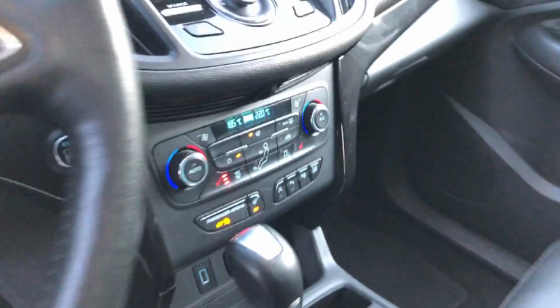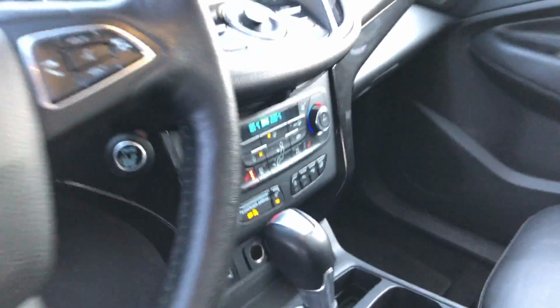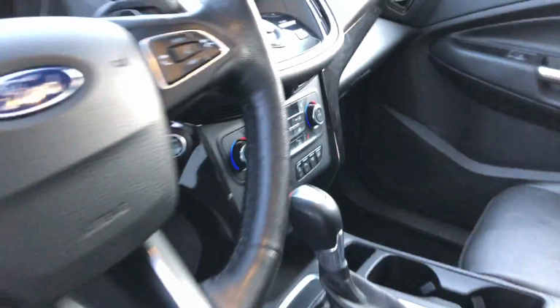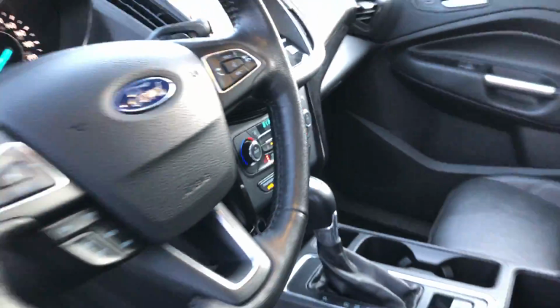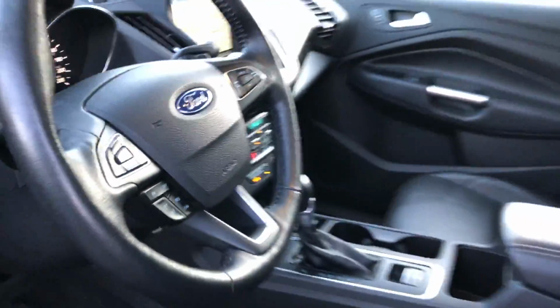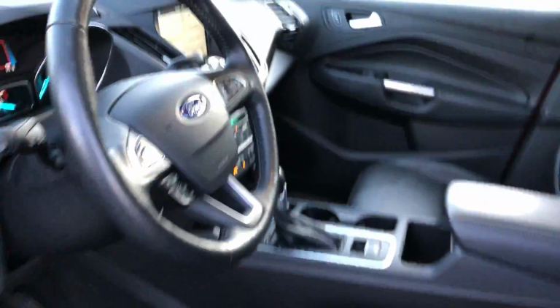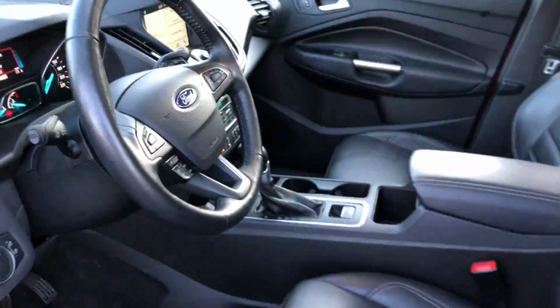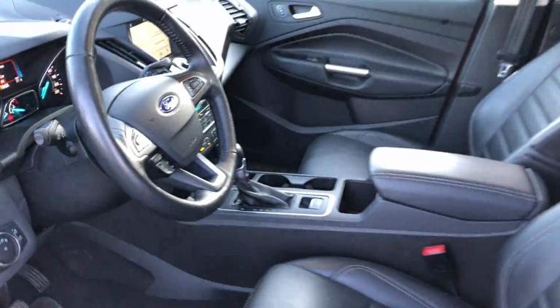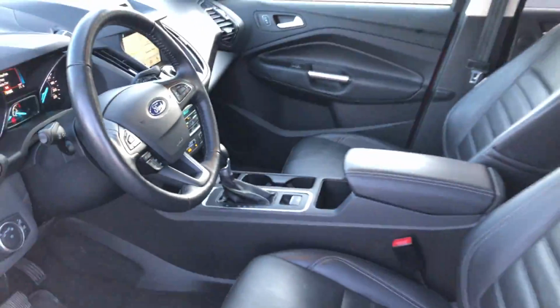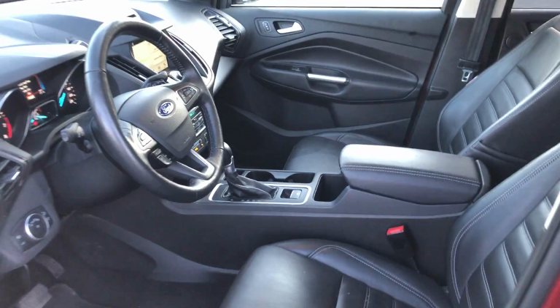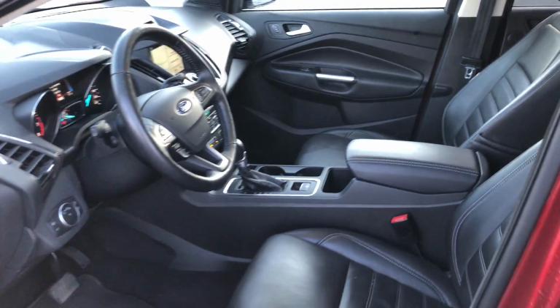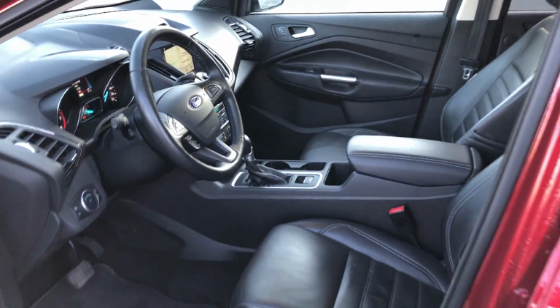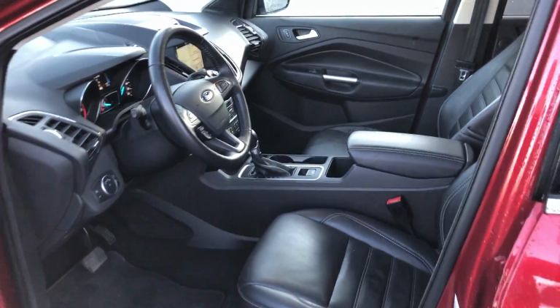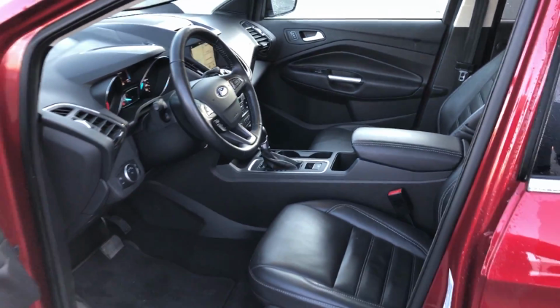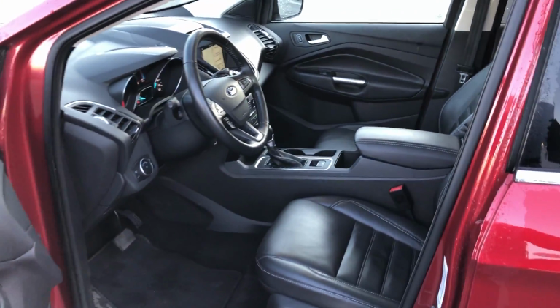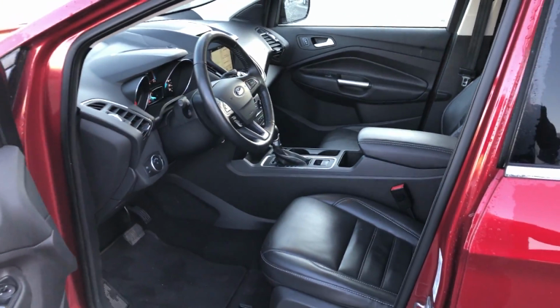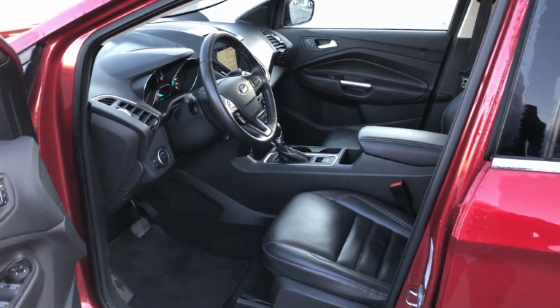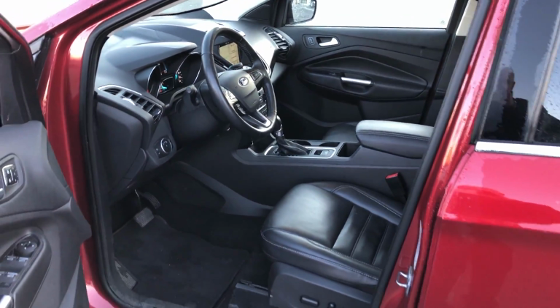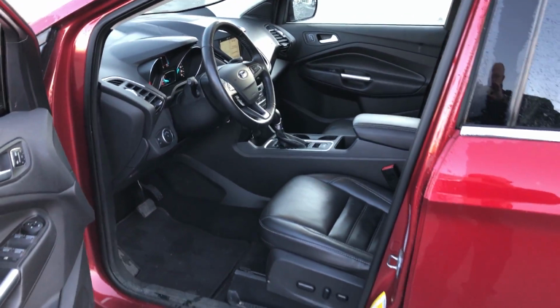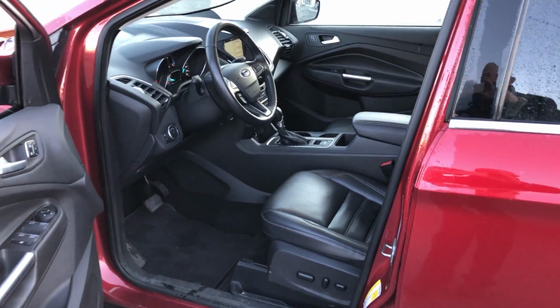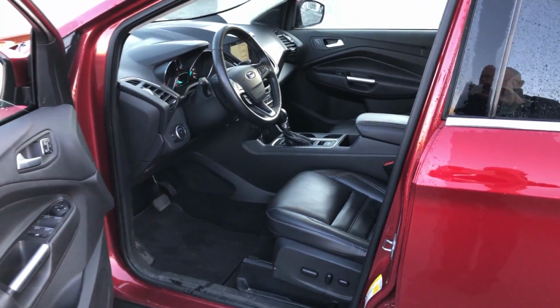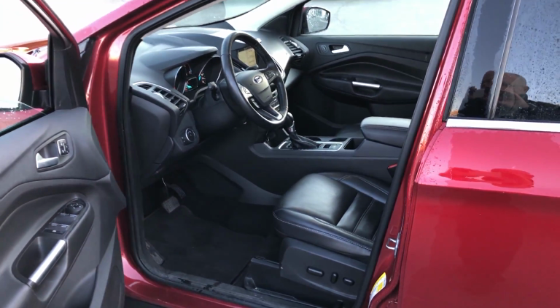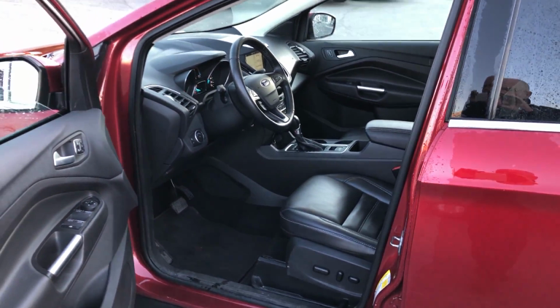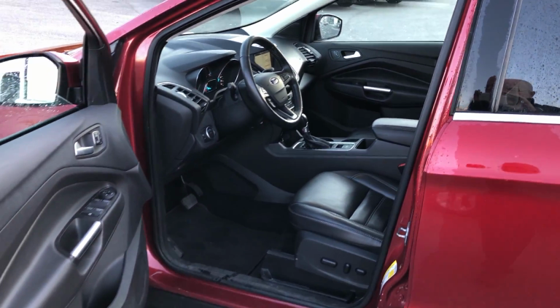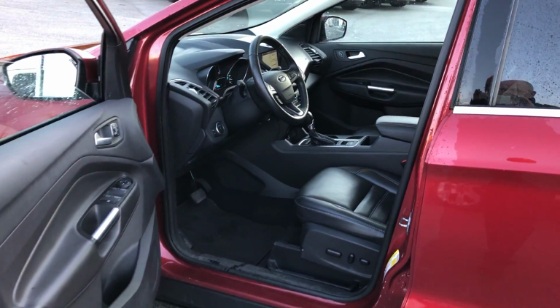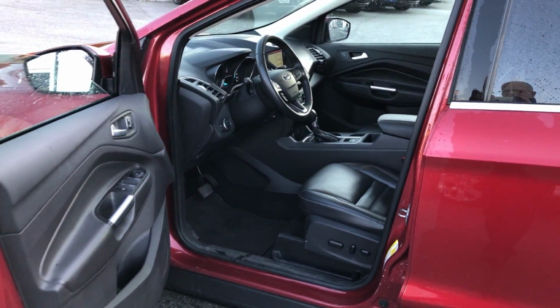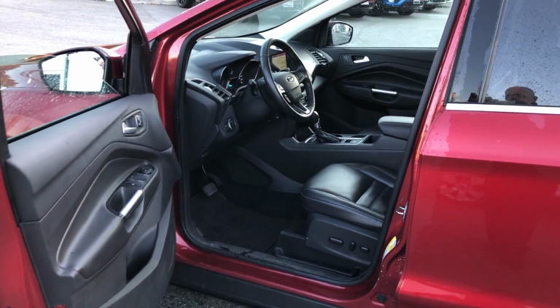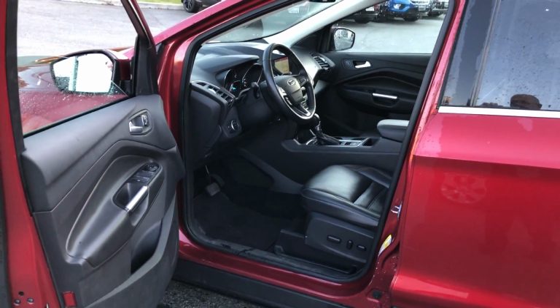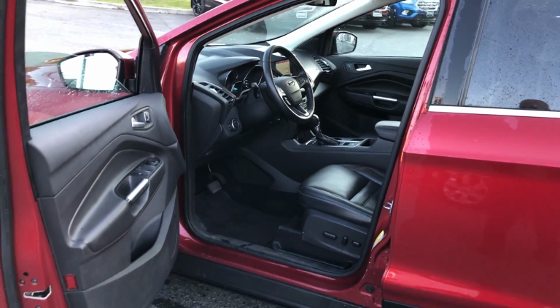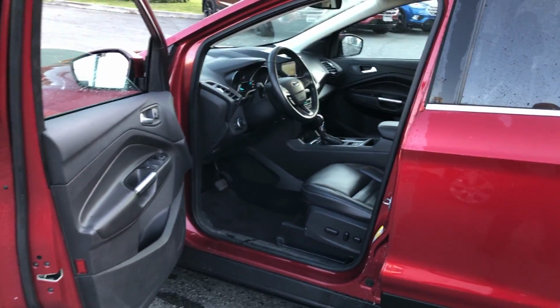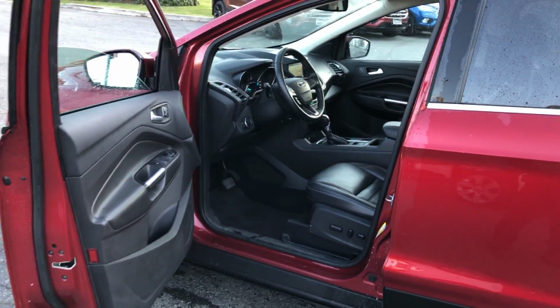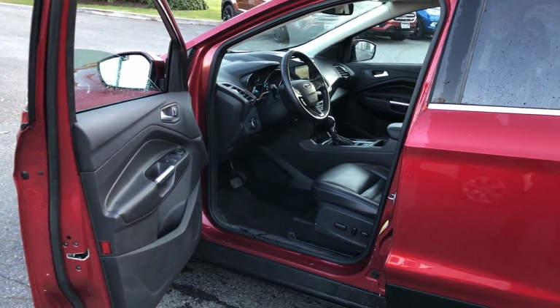Very nice Escape. You're going to find it at Brown Brothers Ford Lincoln, 270 Southeast Marine Drive in Vancouver.